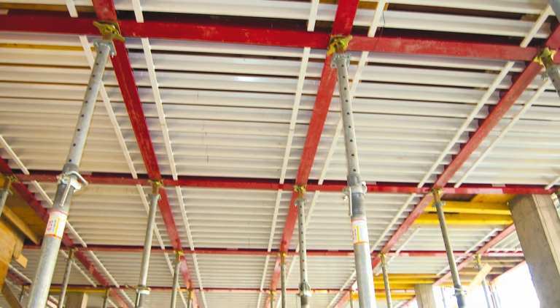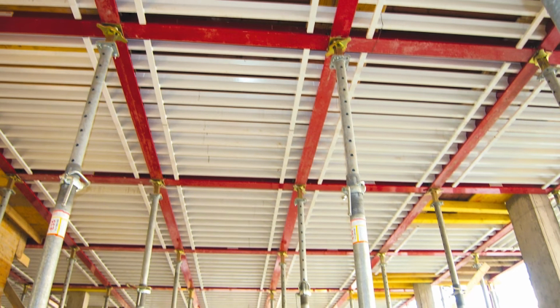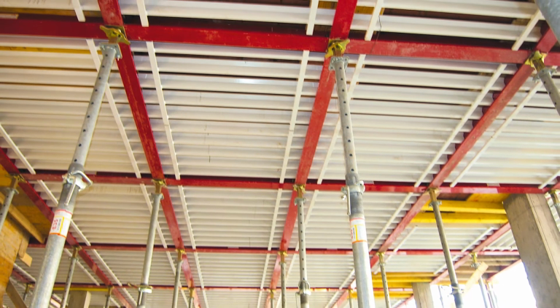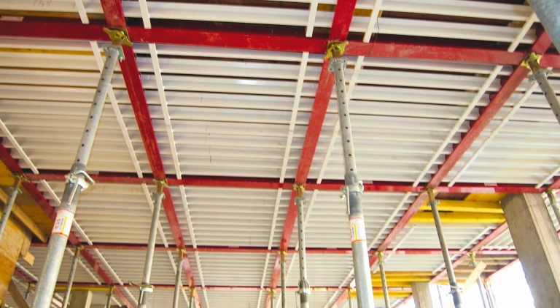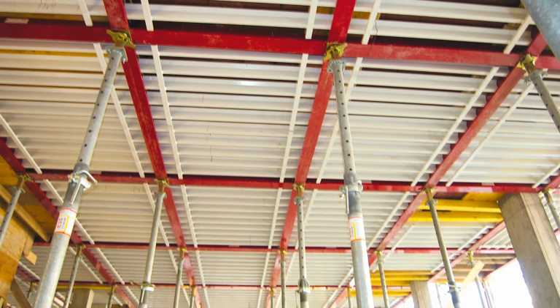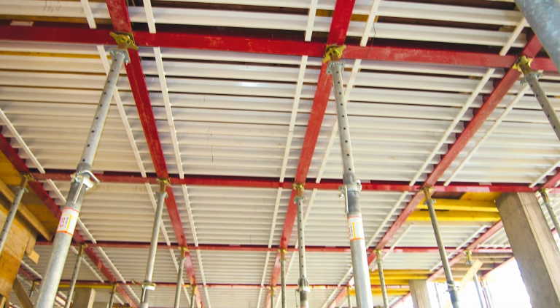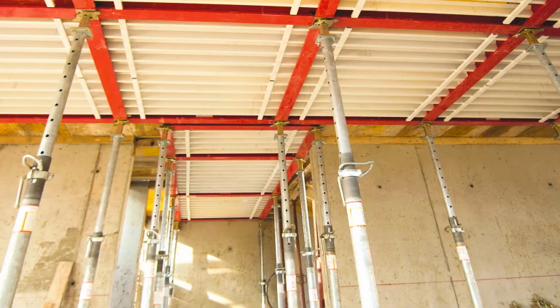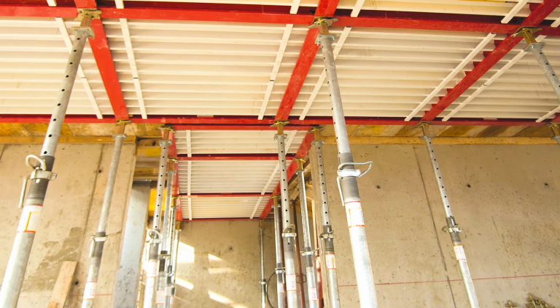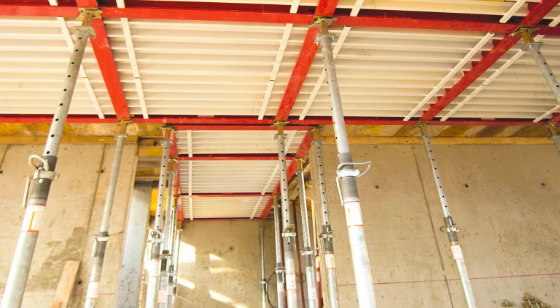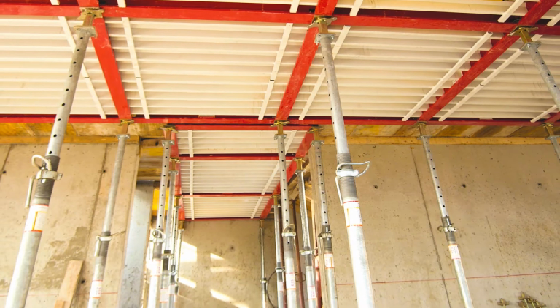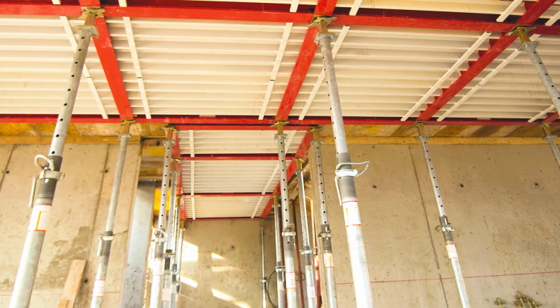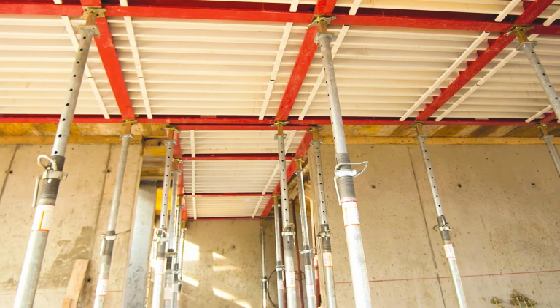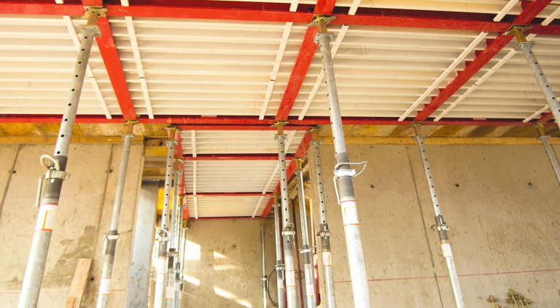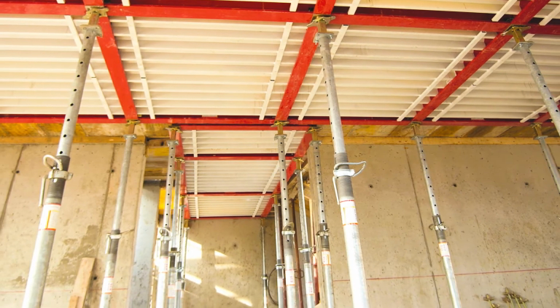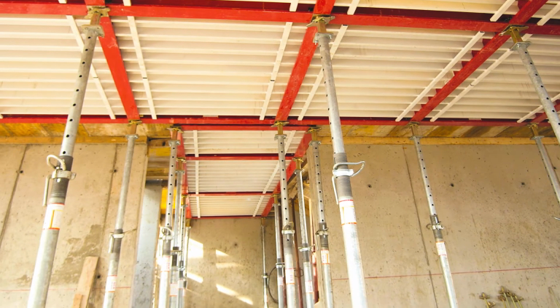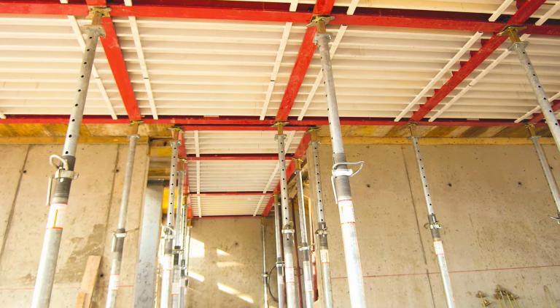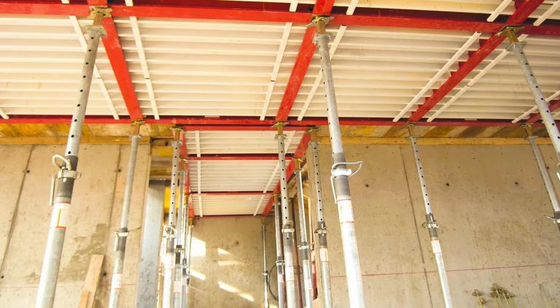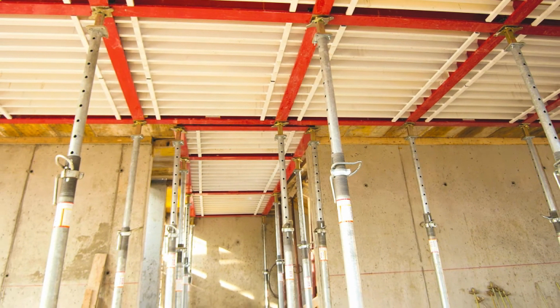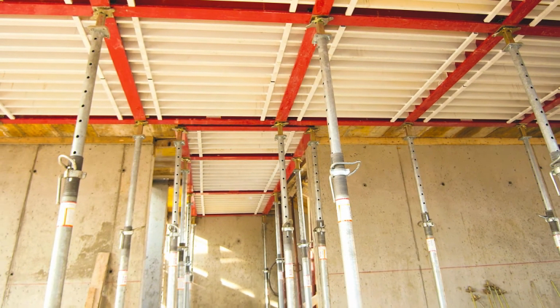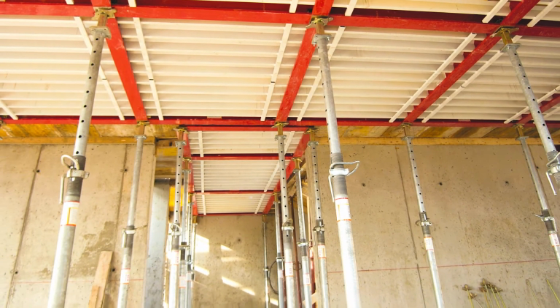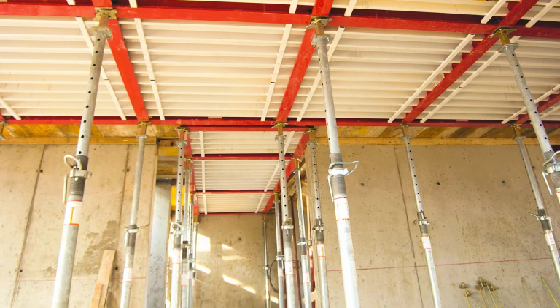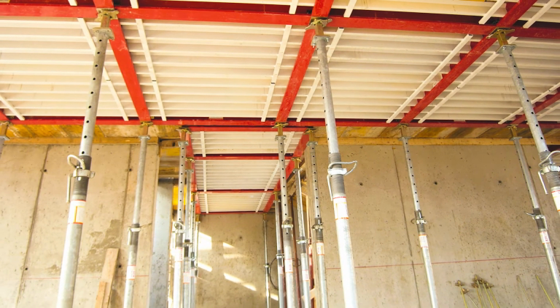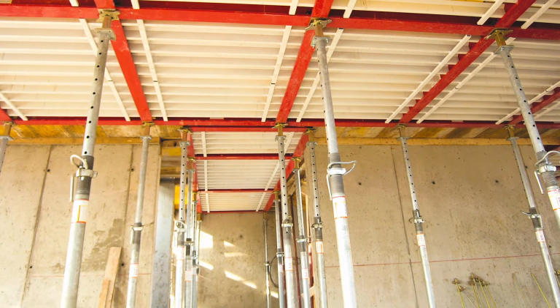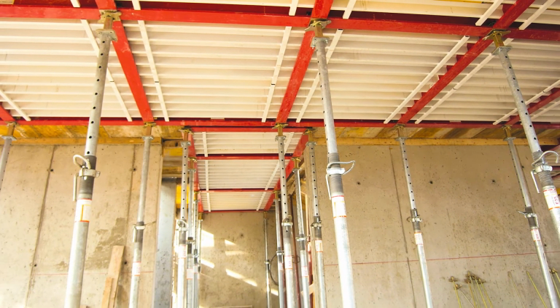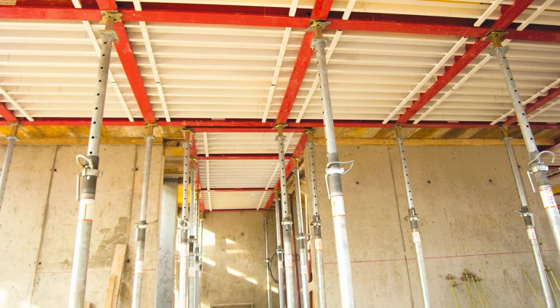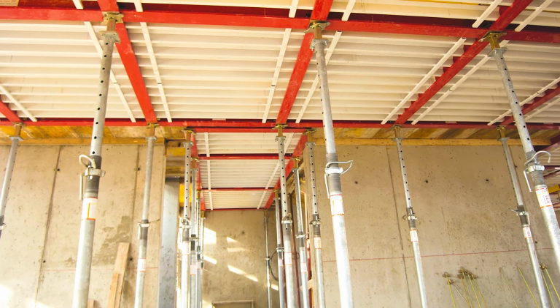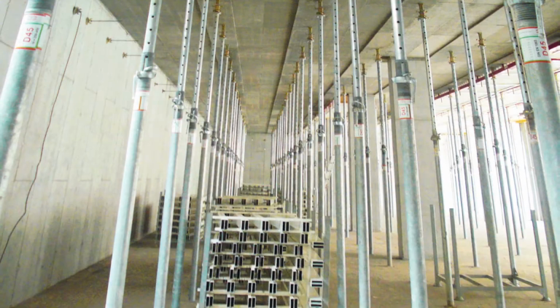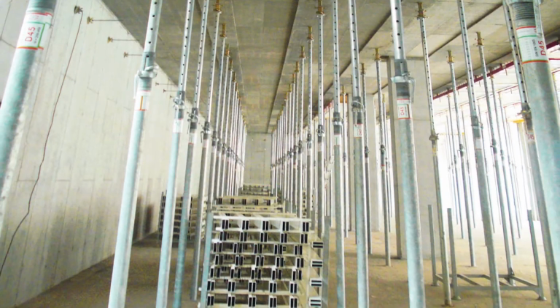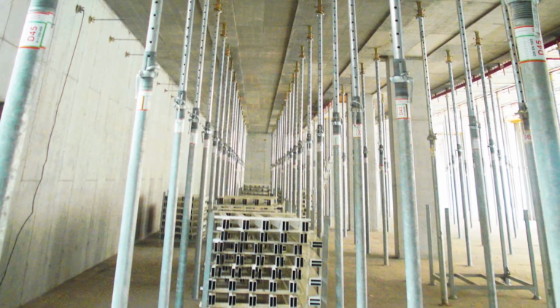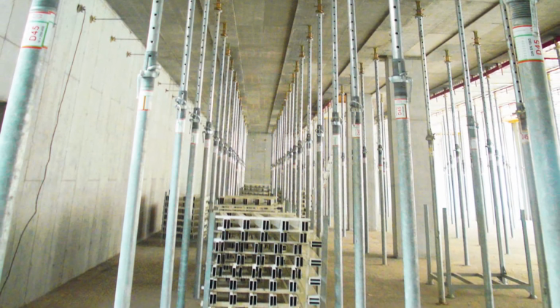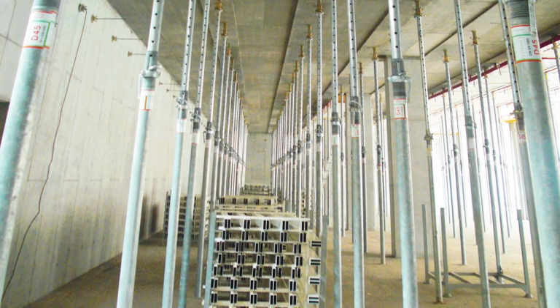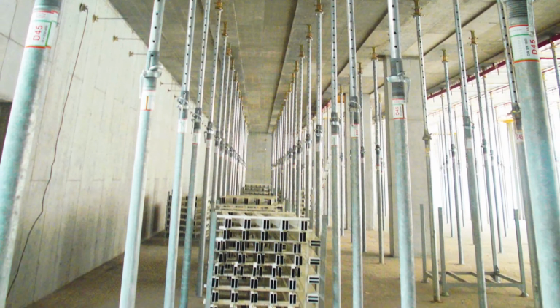The listed features and benefits of this system promote maximum flexibility for a wide range of requirements, also for great heights.